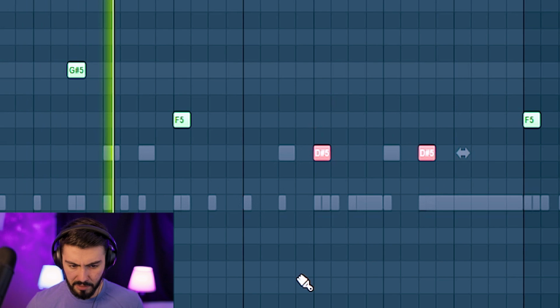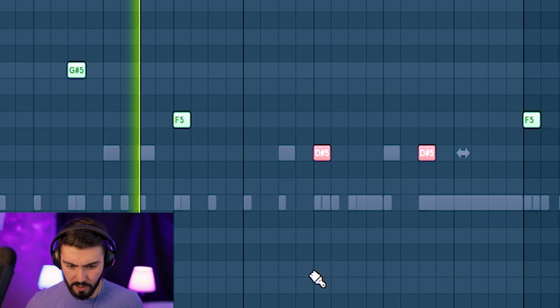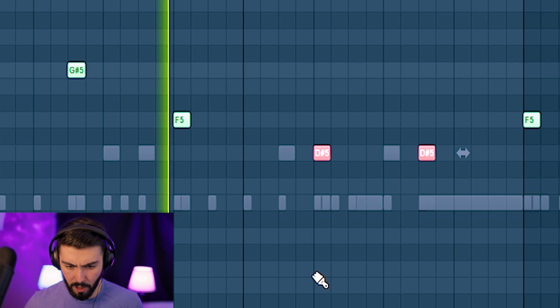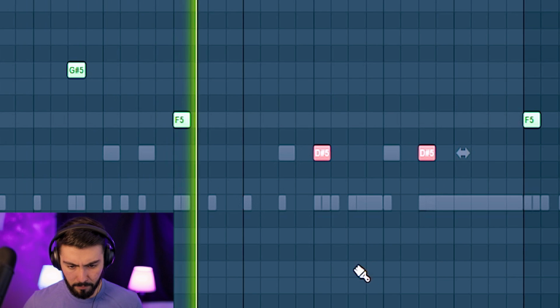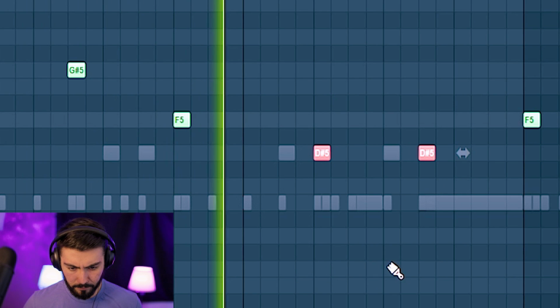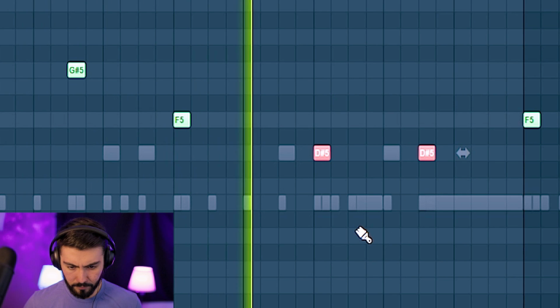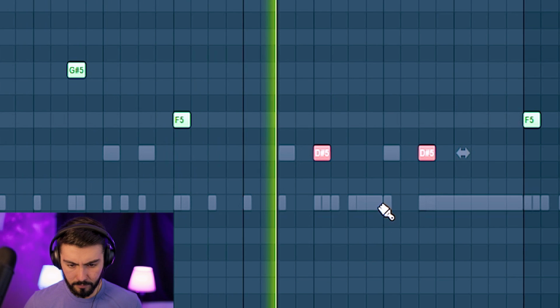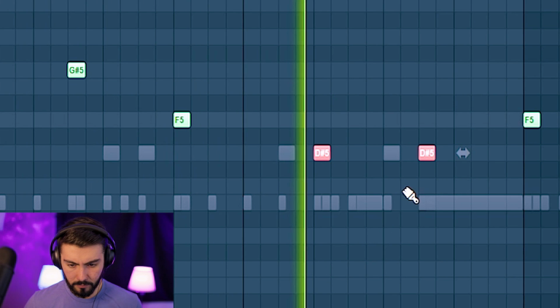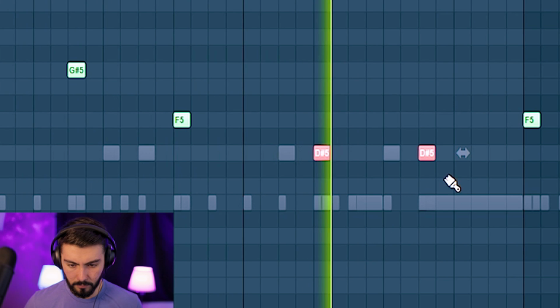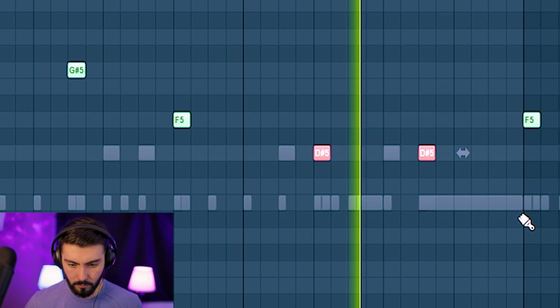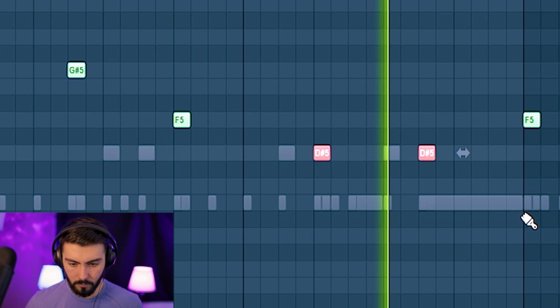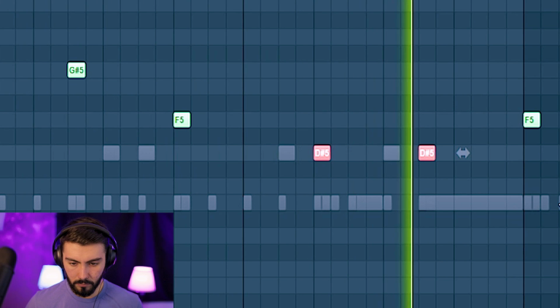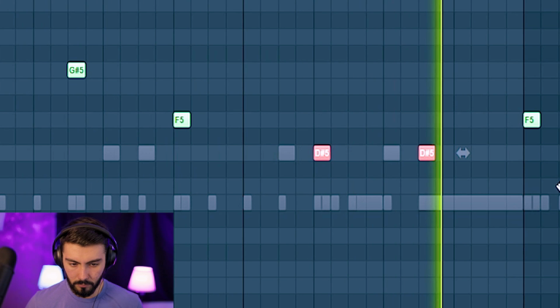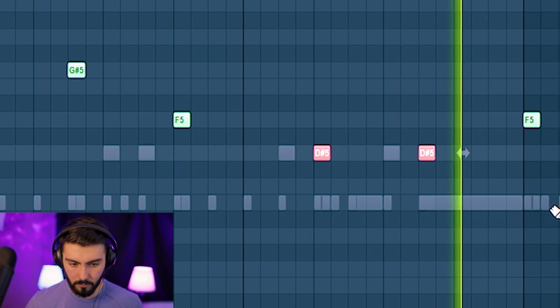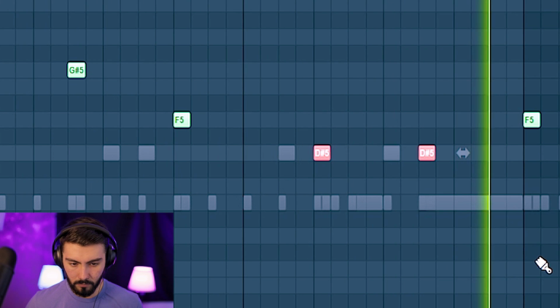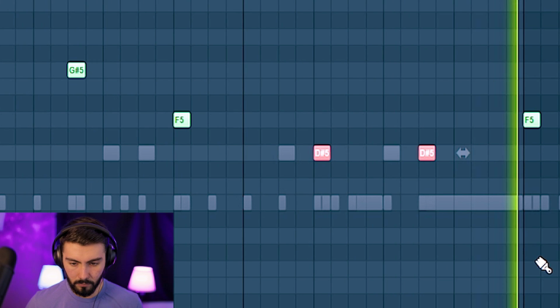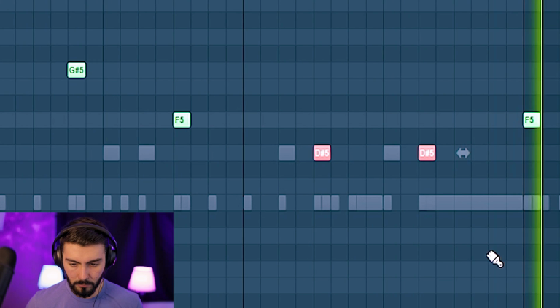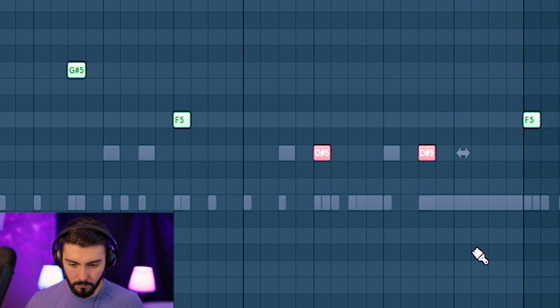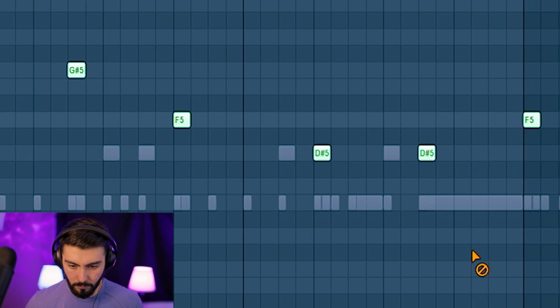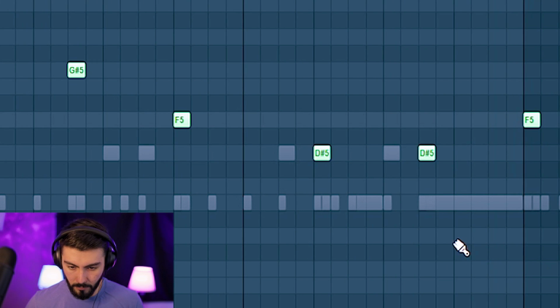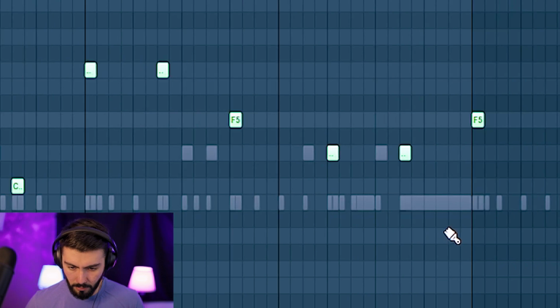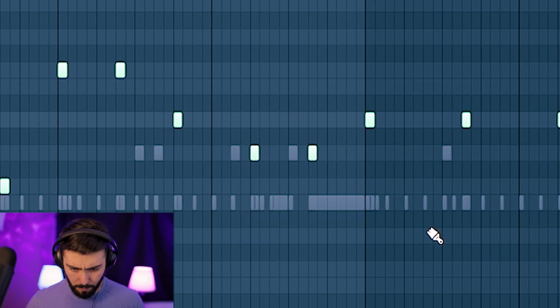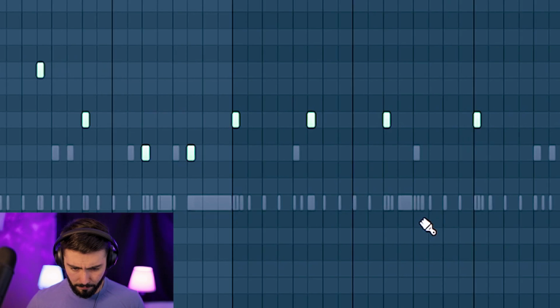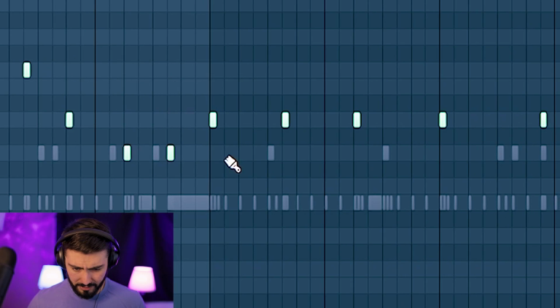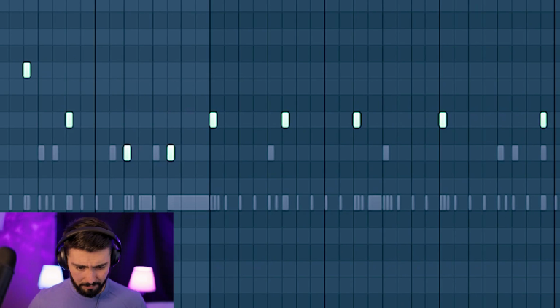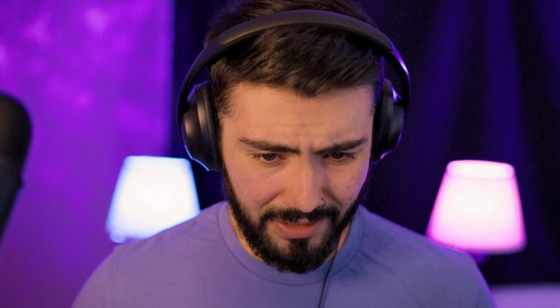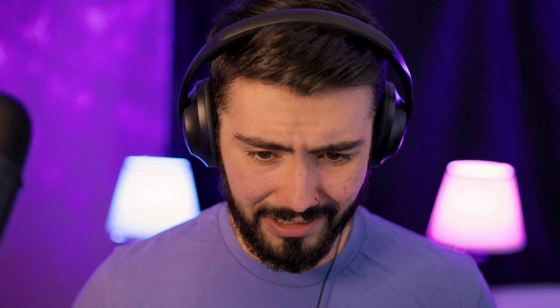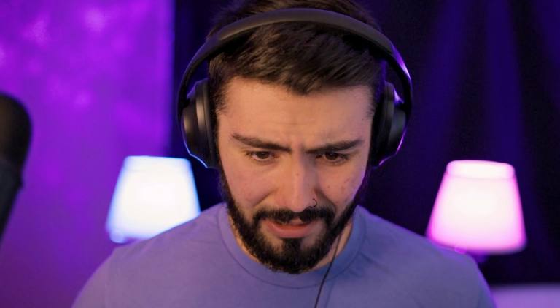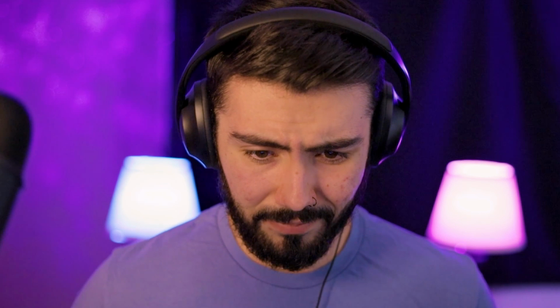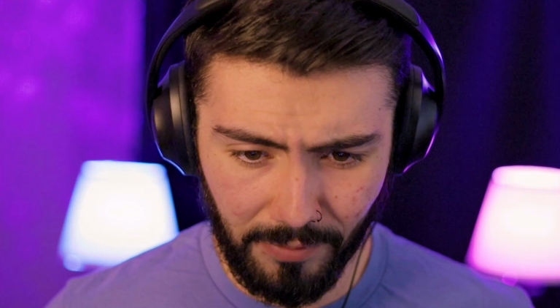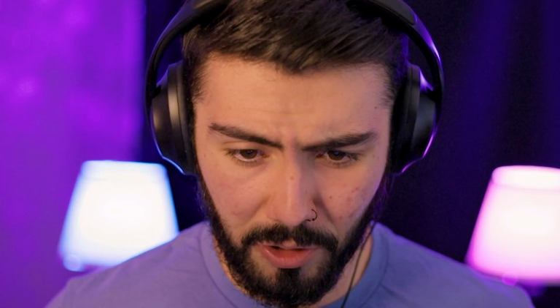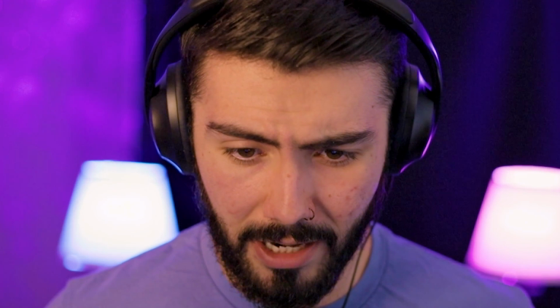Maybe just D sharp. Perfect. Nailed it. First try.